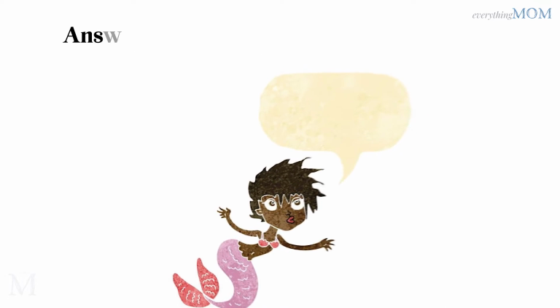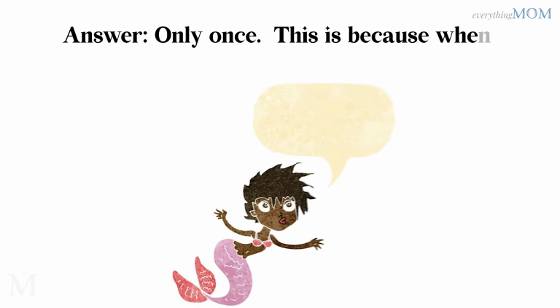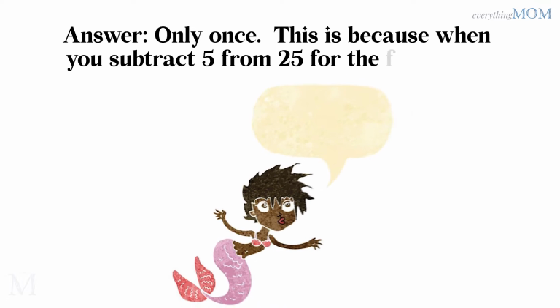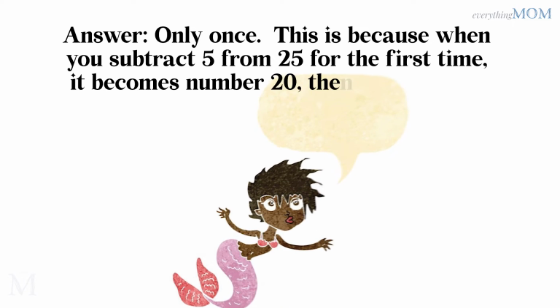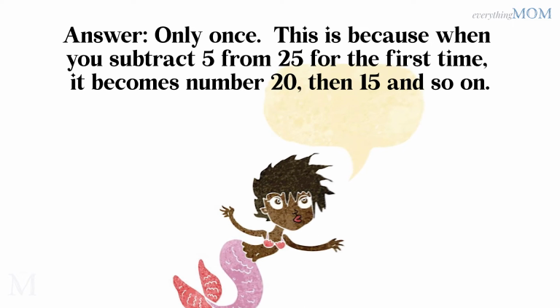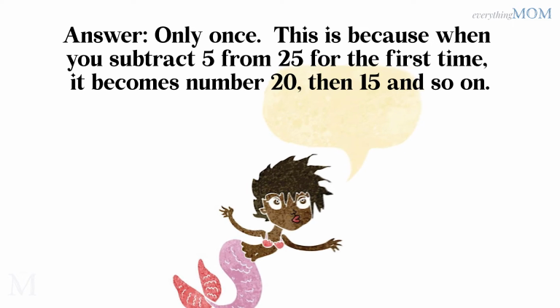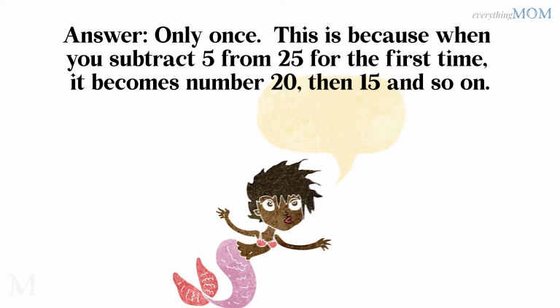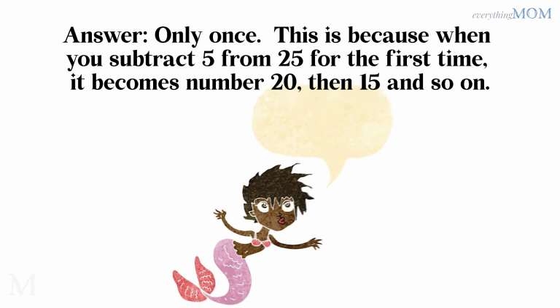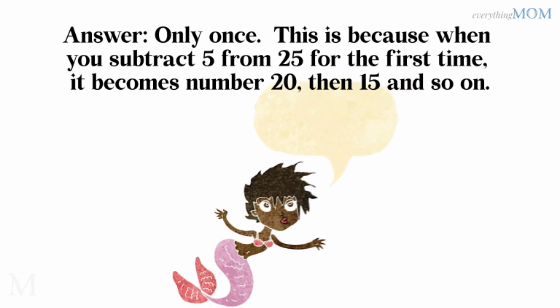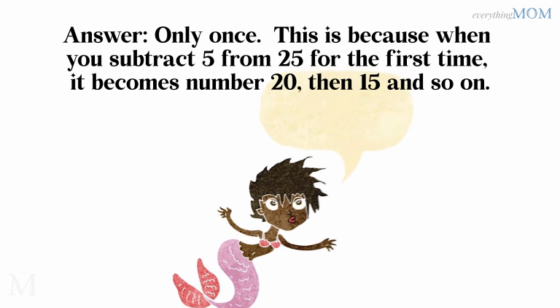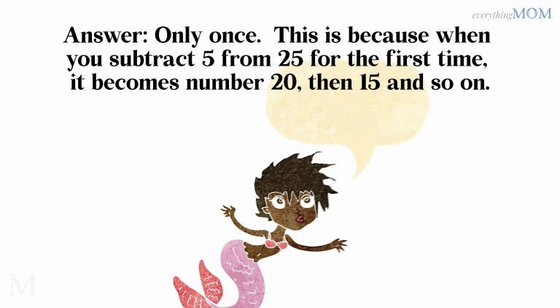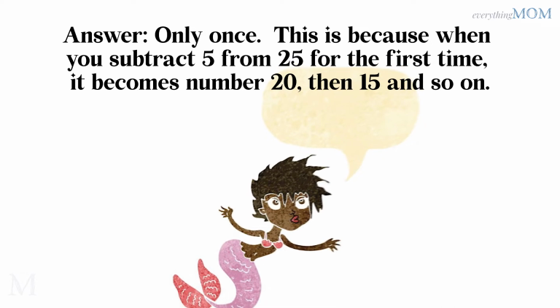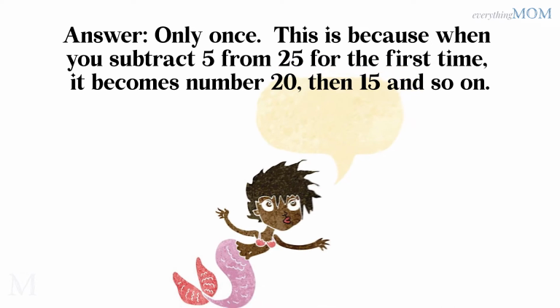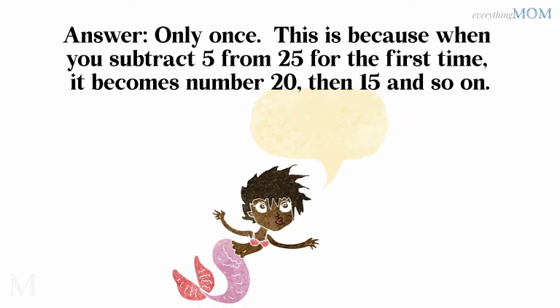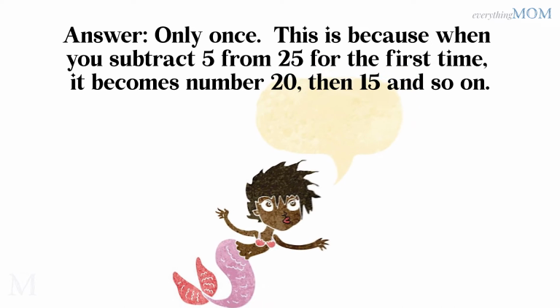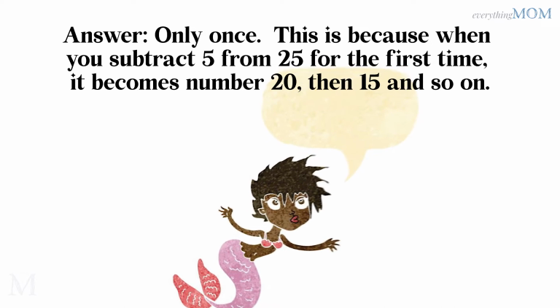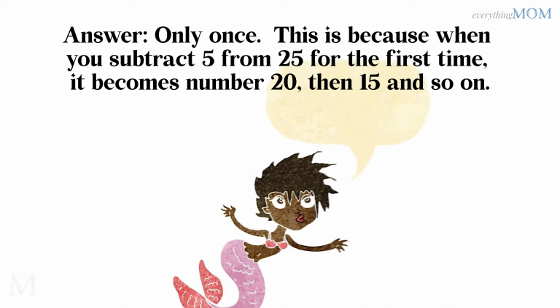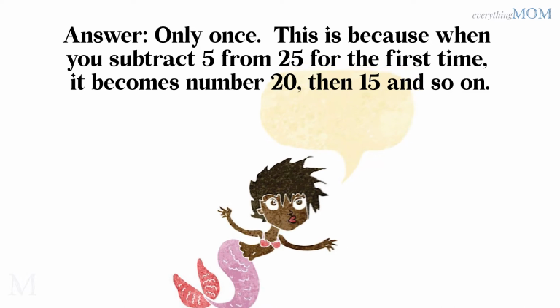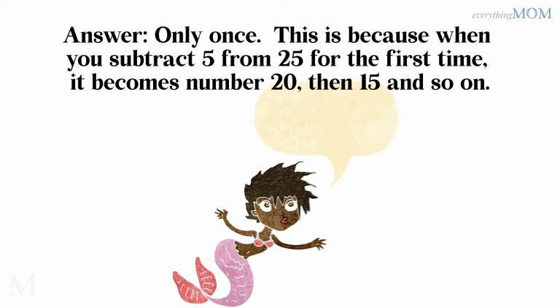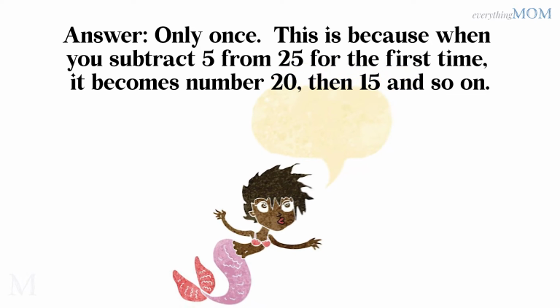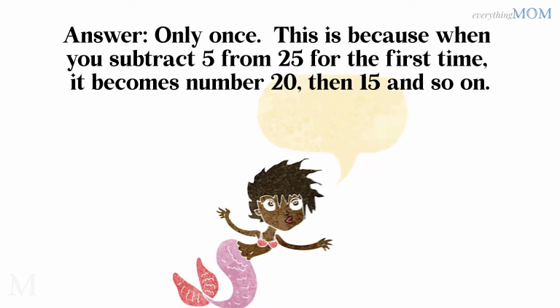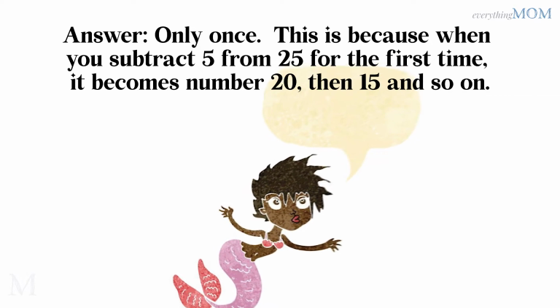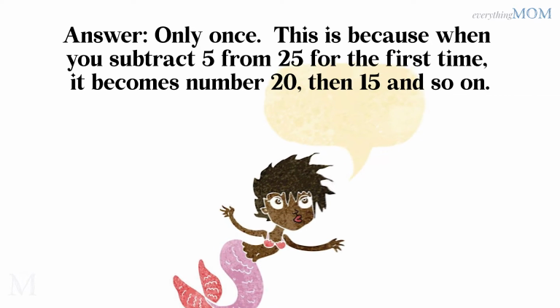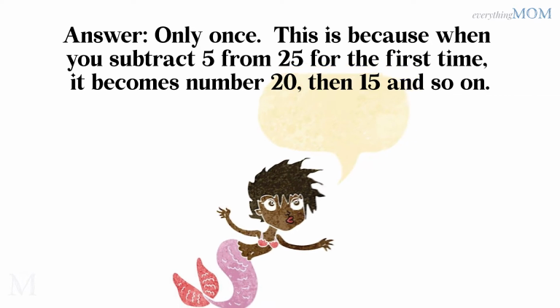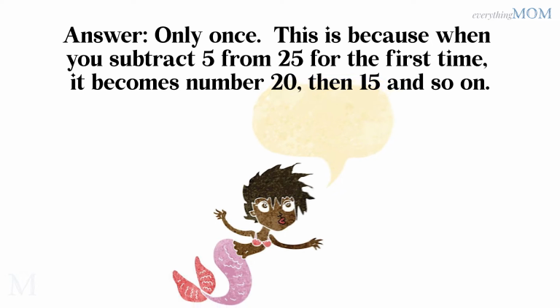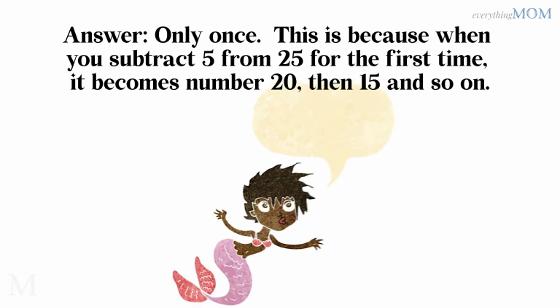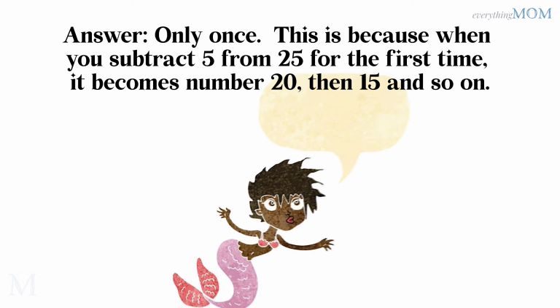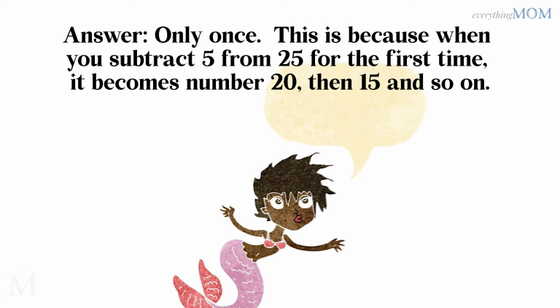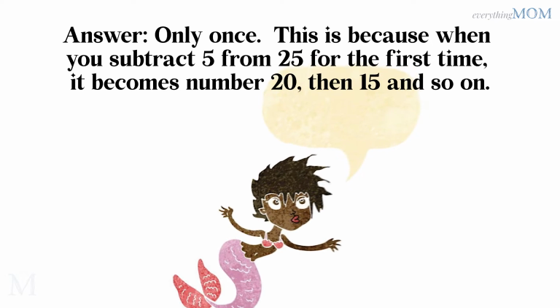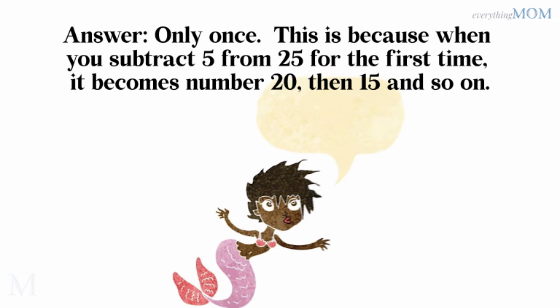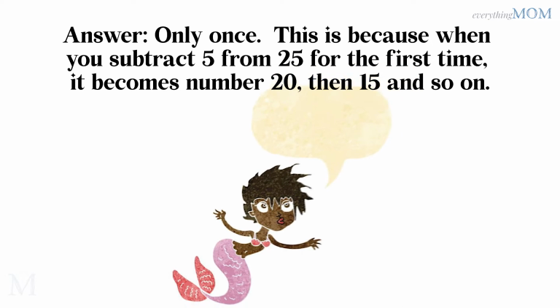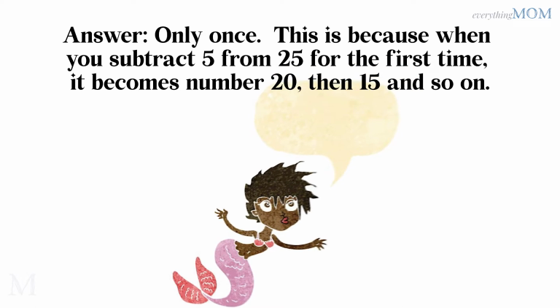What is the maximum possible number of times you can subtract 5 from 25? Only once. This is because when you subtract 5 from 25 for the first time, it becomes 20, then 15, and so on.